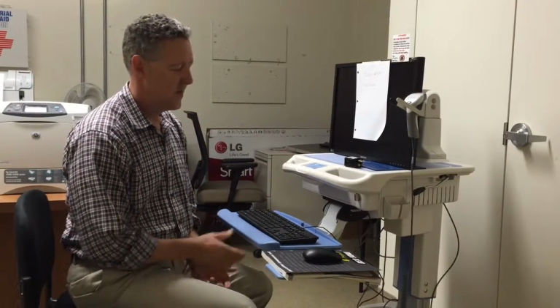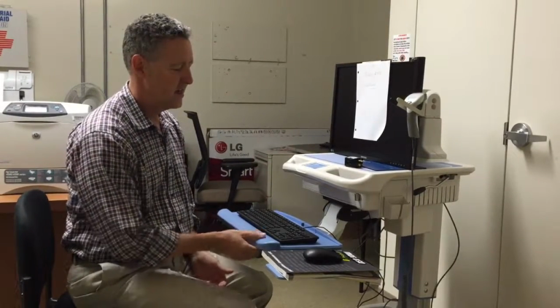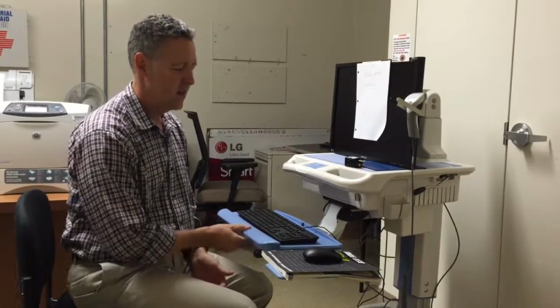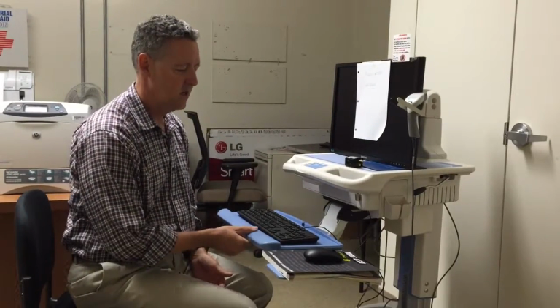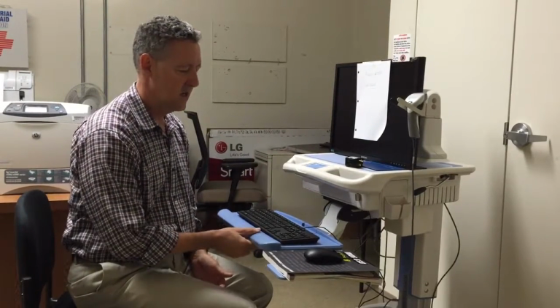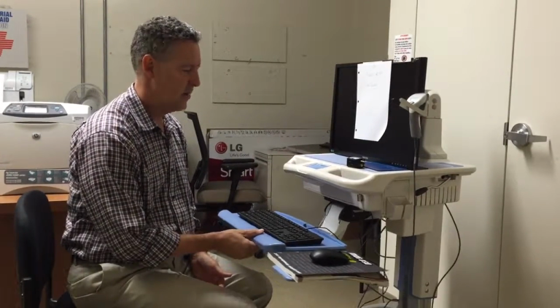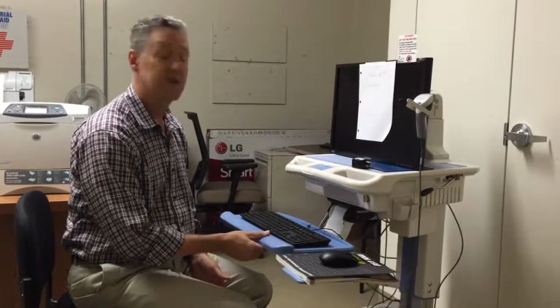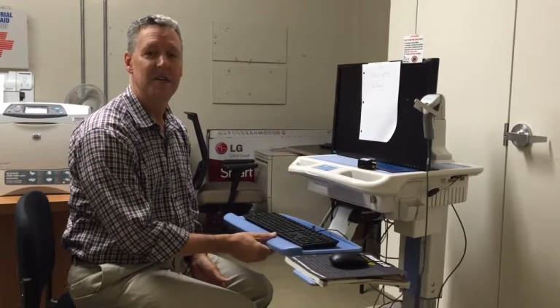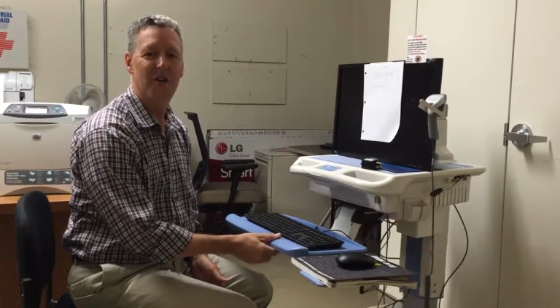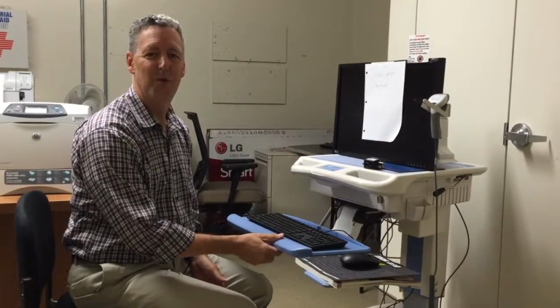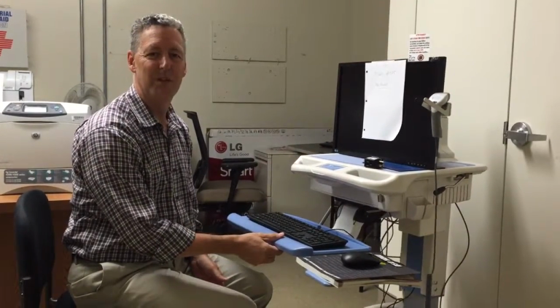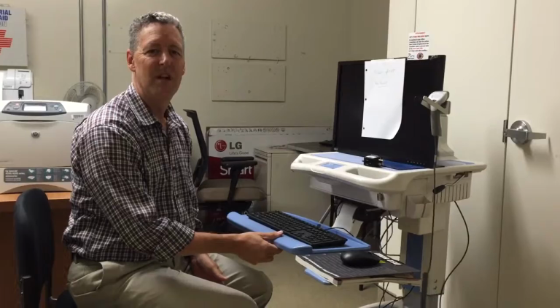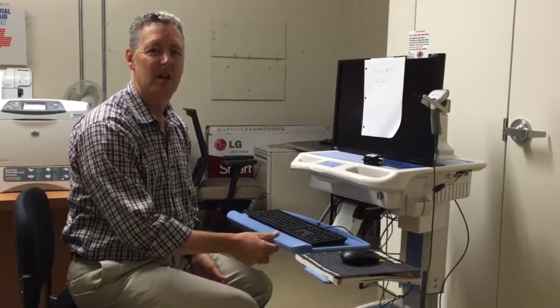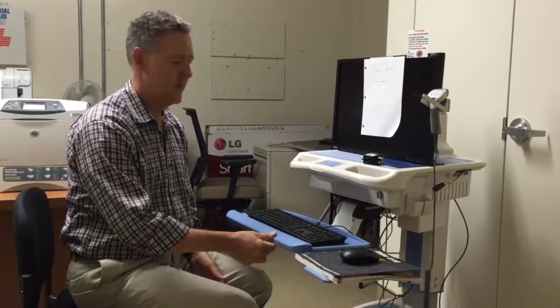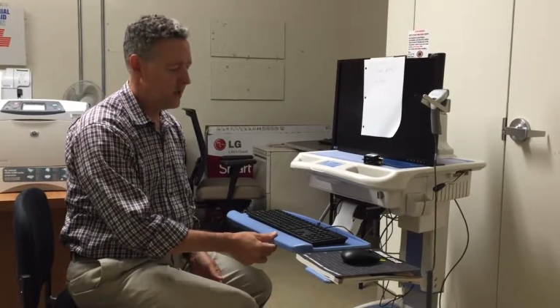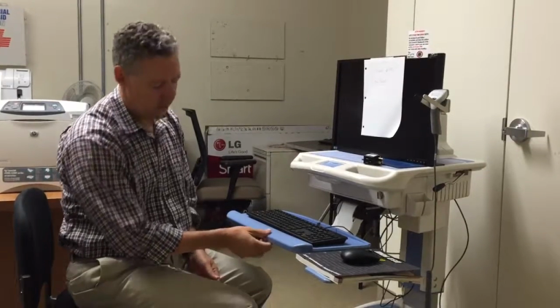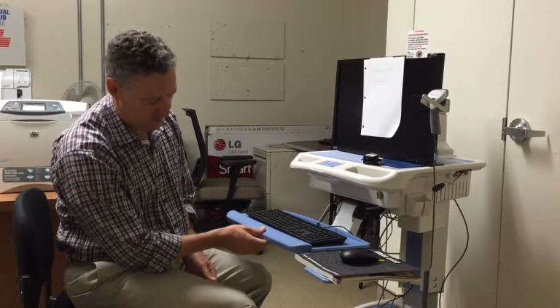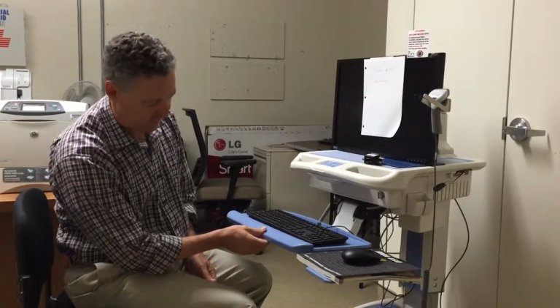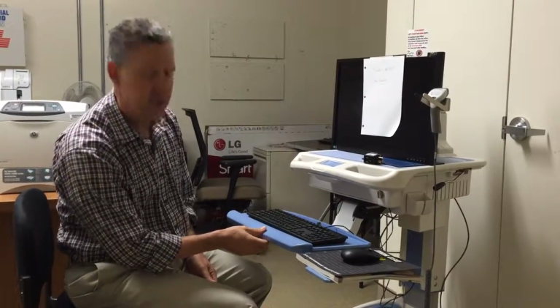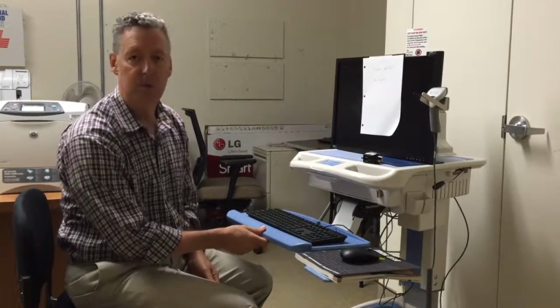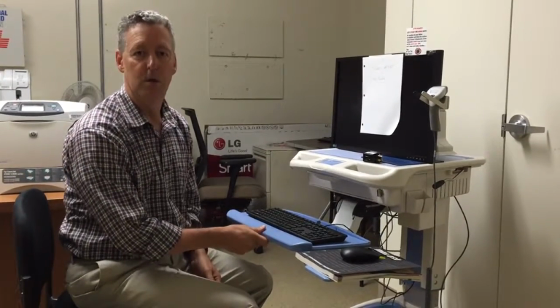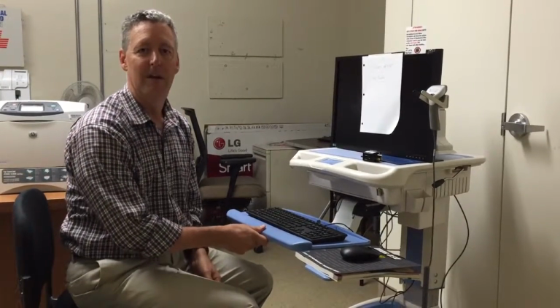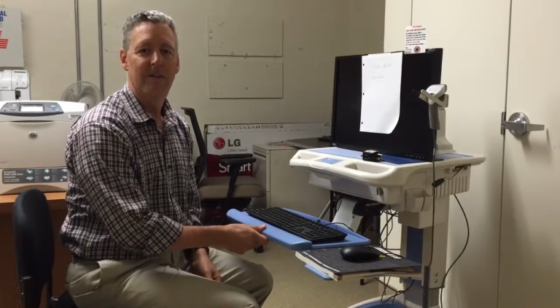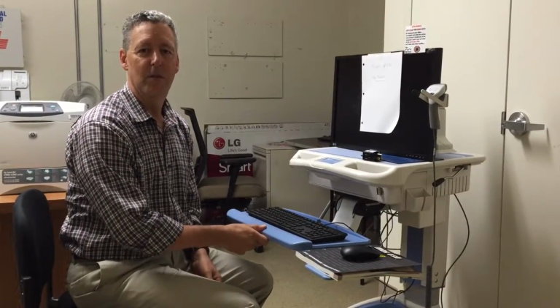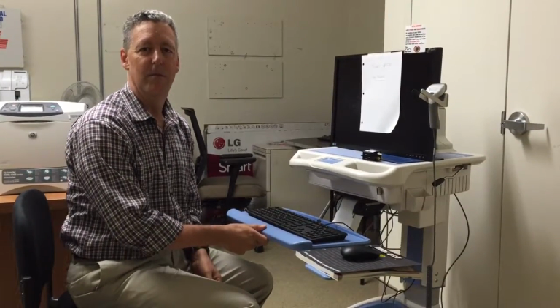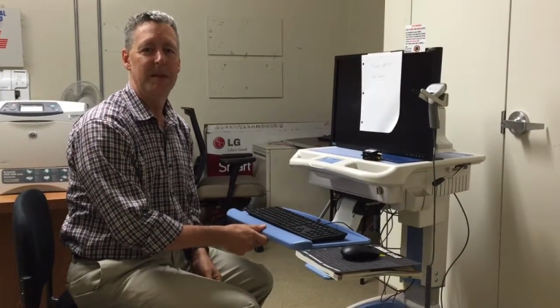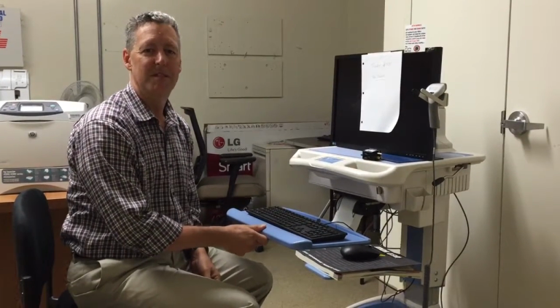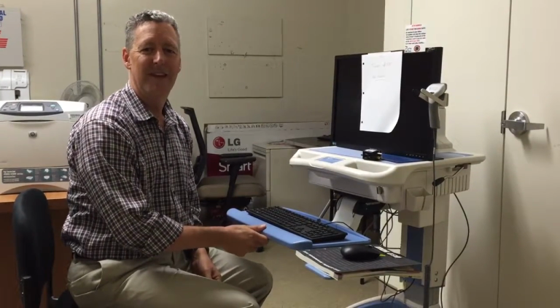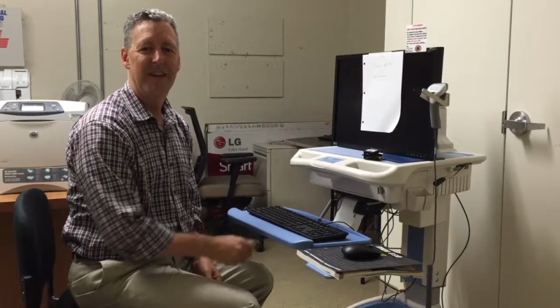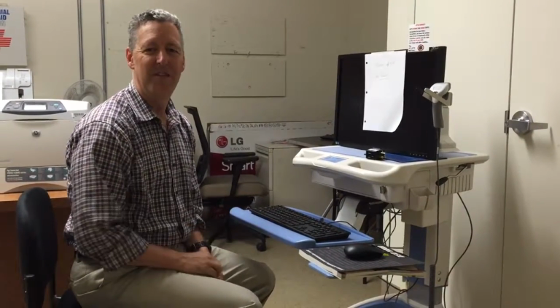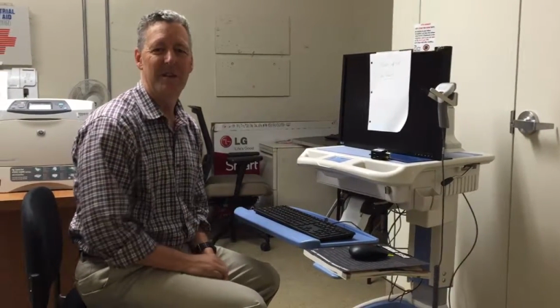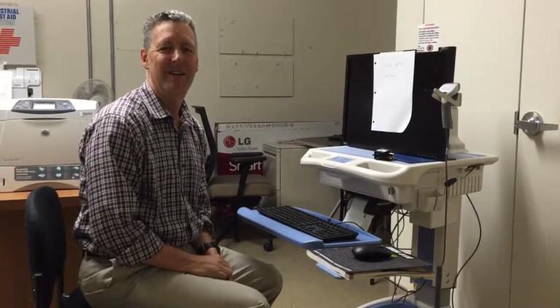So that is how to use a workstation on wheels. It can be a very effective tool for working with patients. Thank you very much.